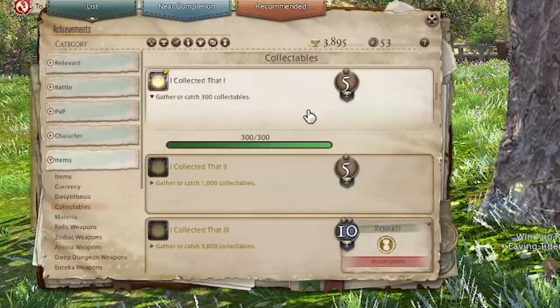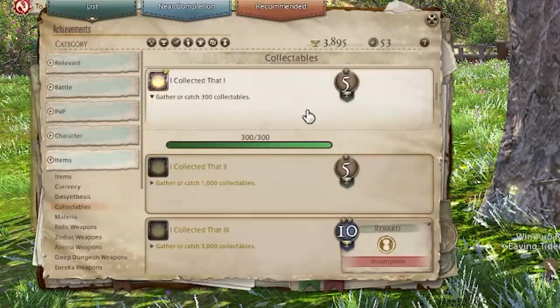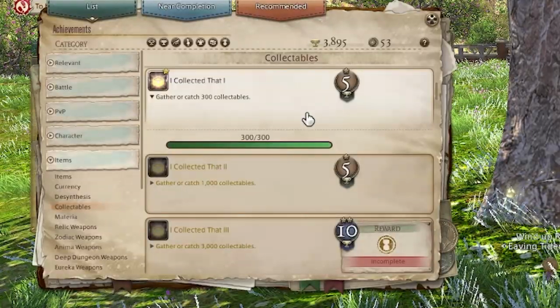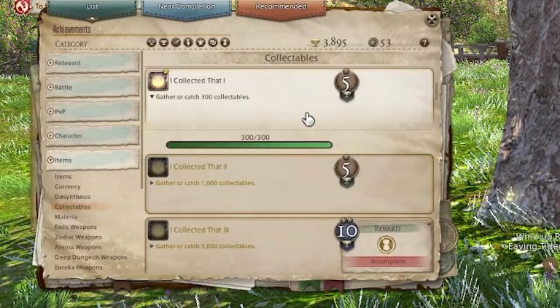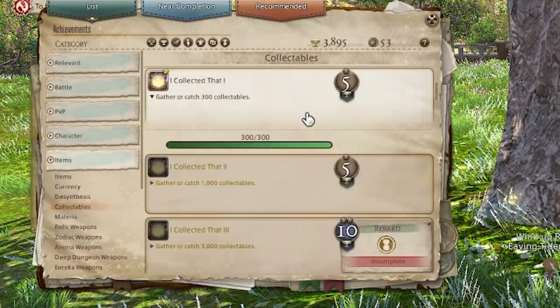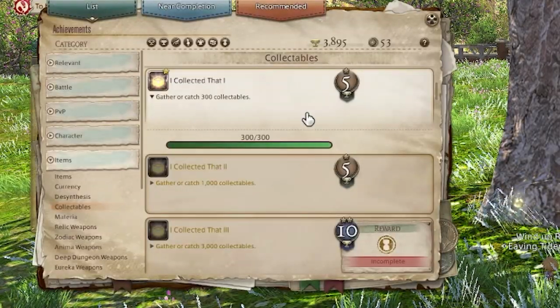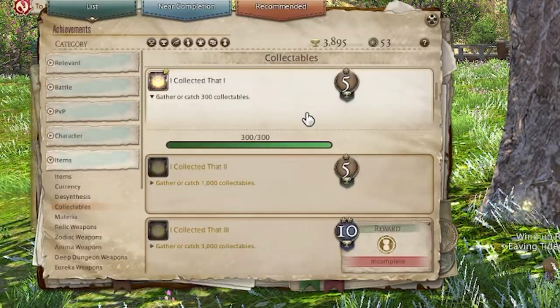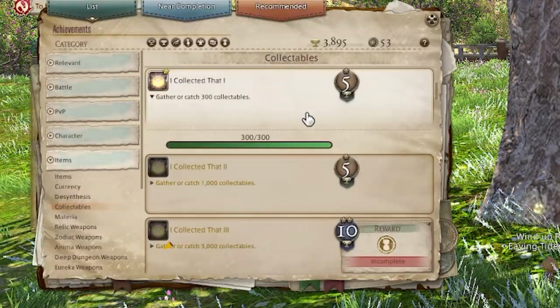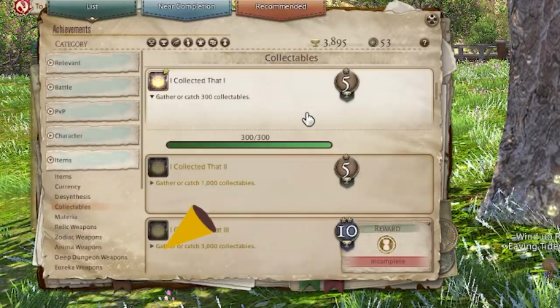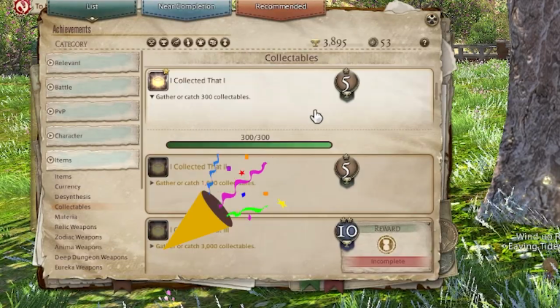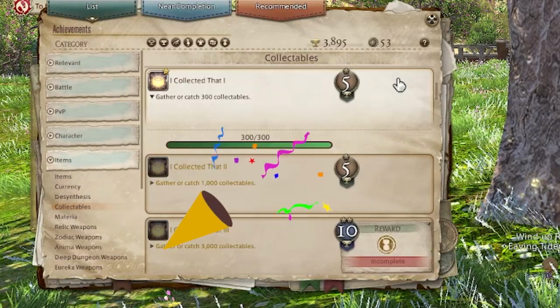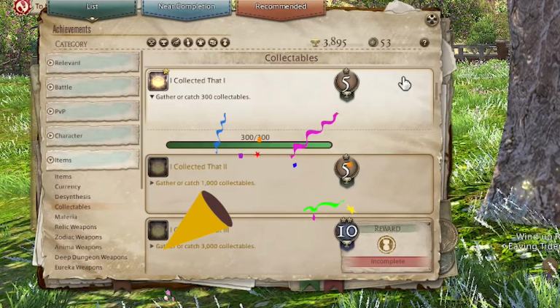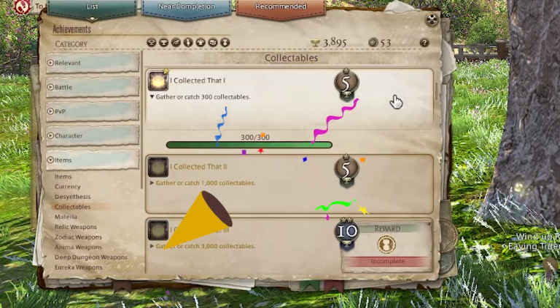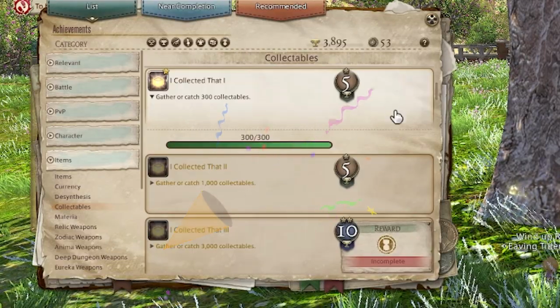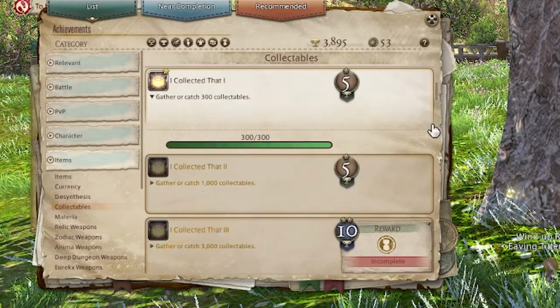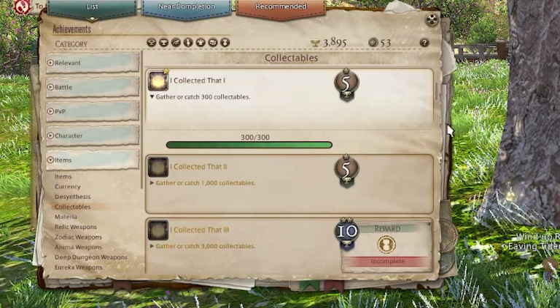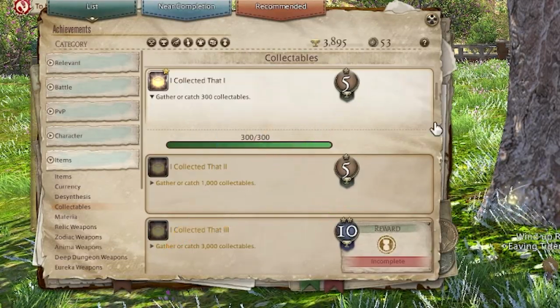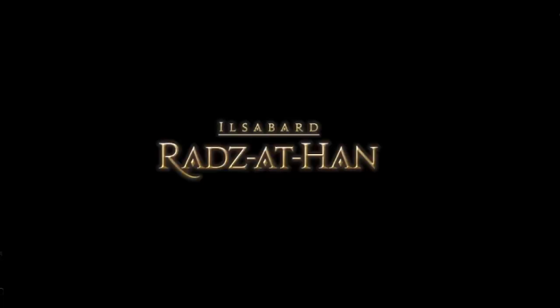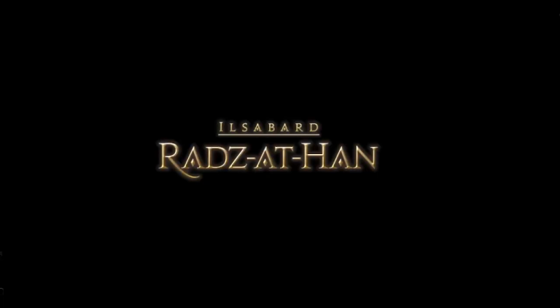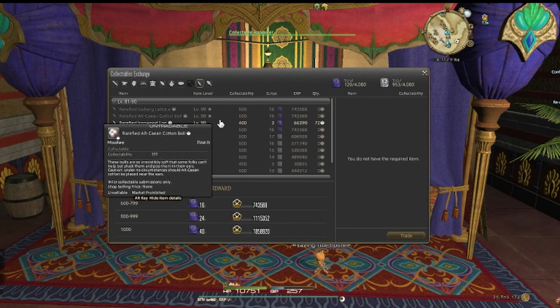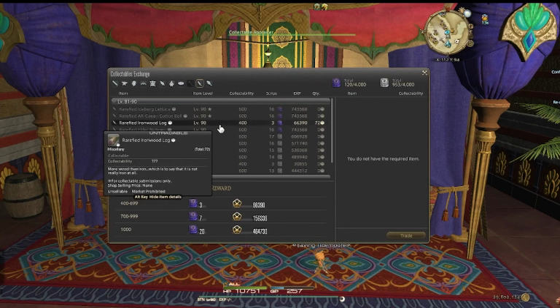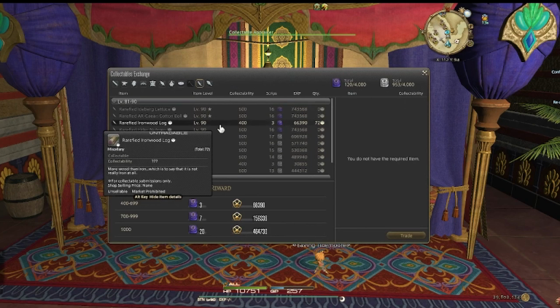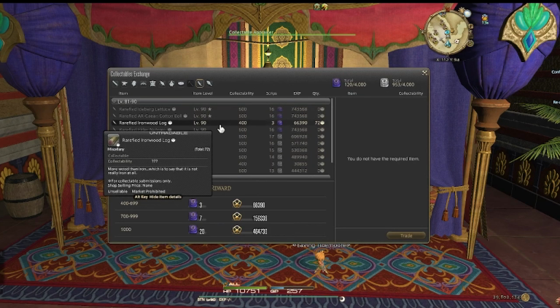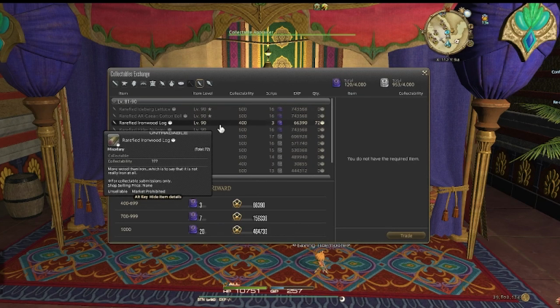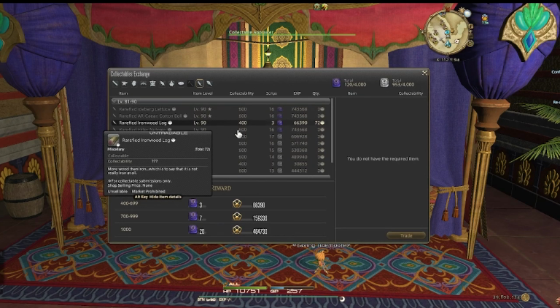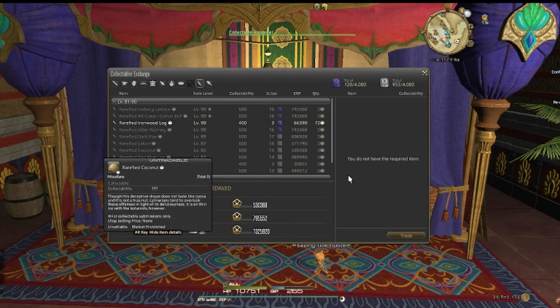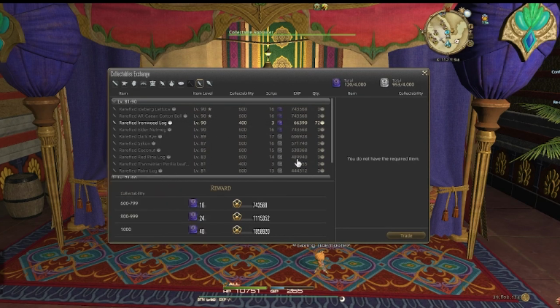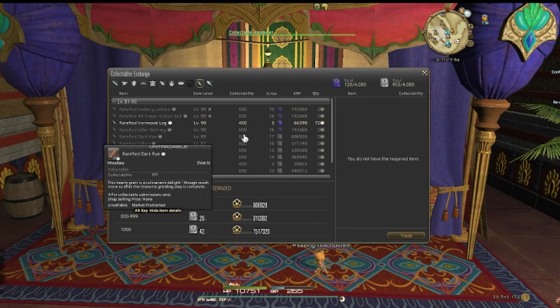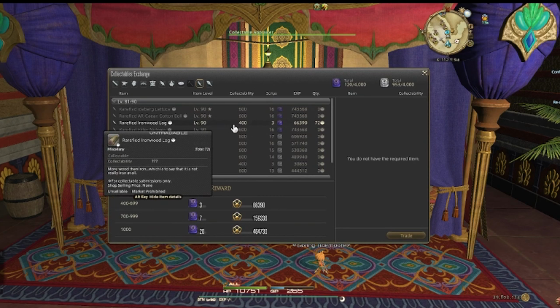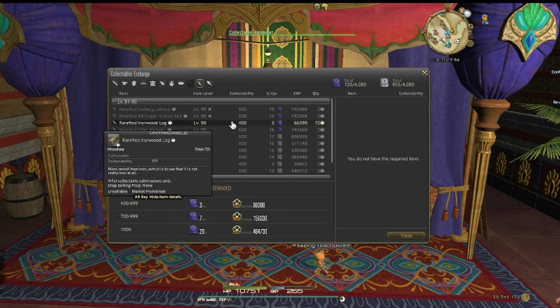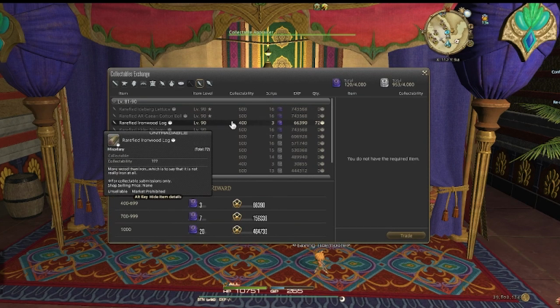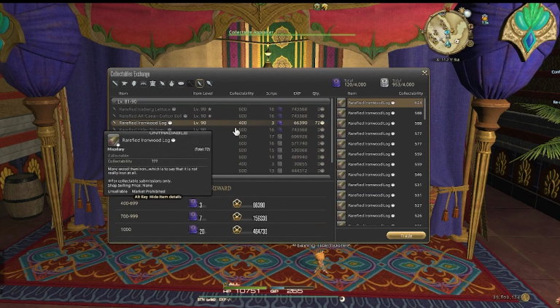With a bit of determination, I completed the achievement. I now head back to Rowena's House of Splendors to turn in my collectibles.